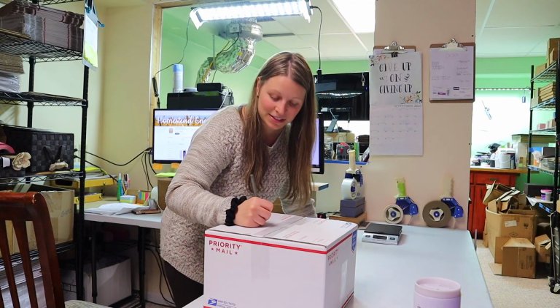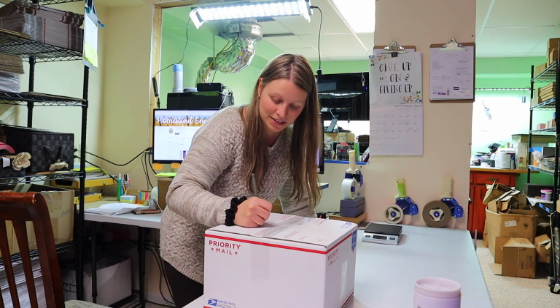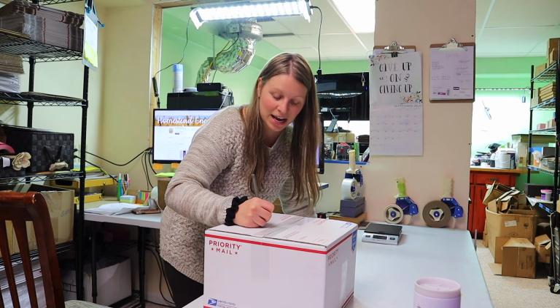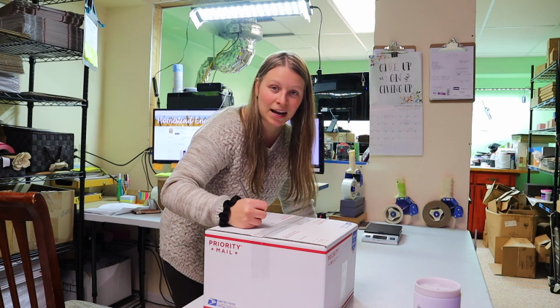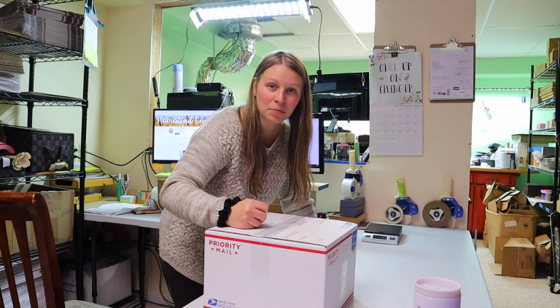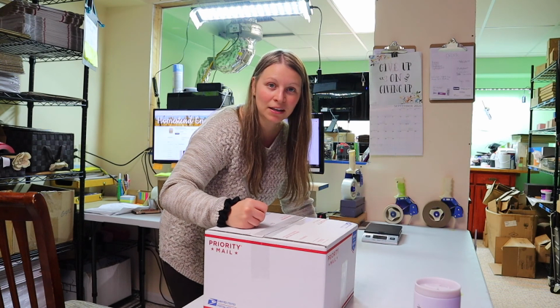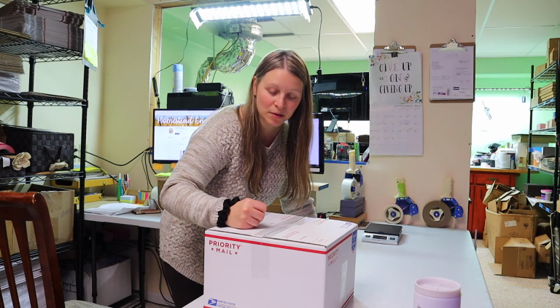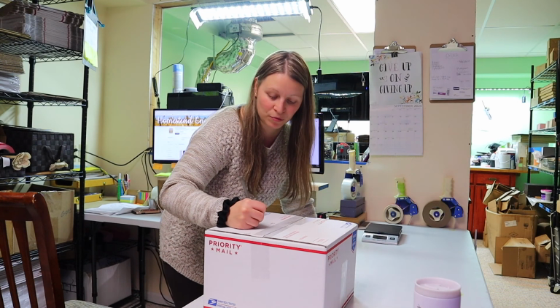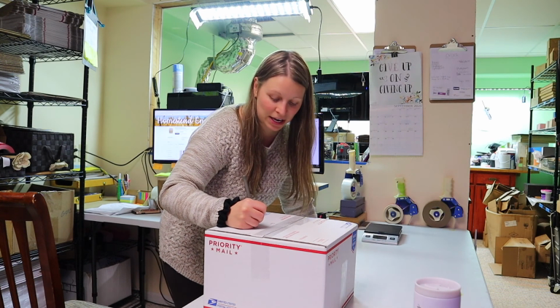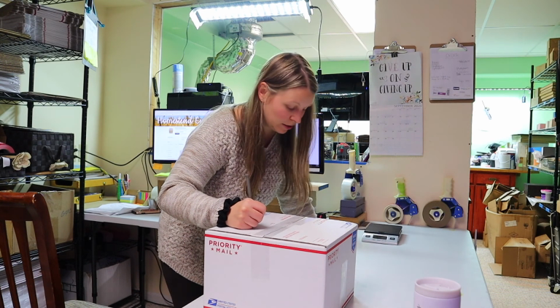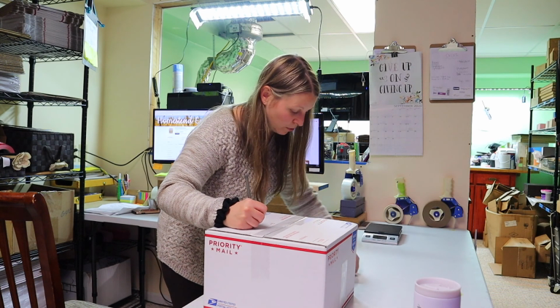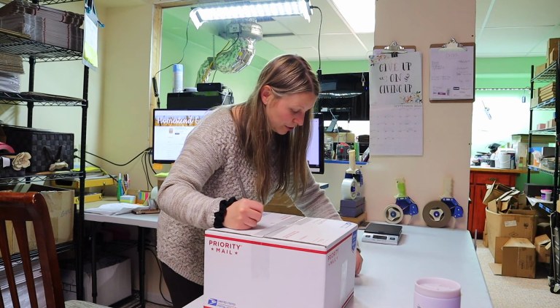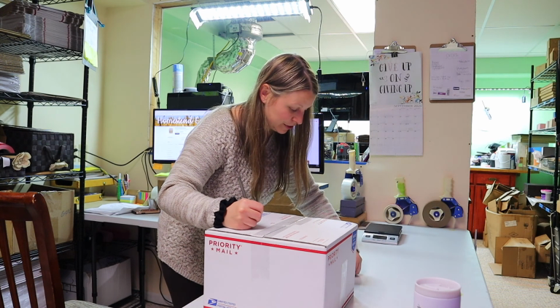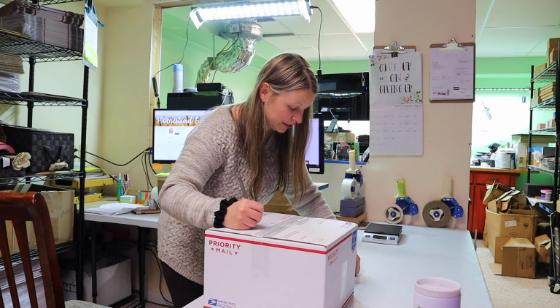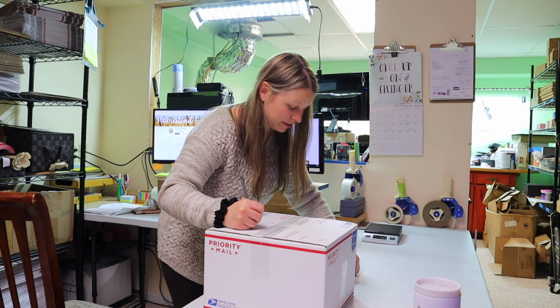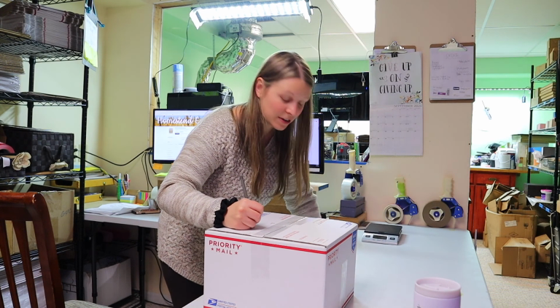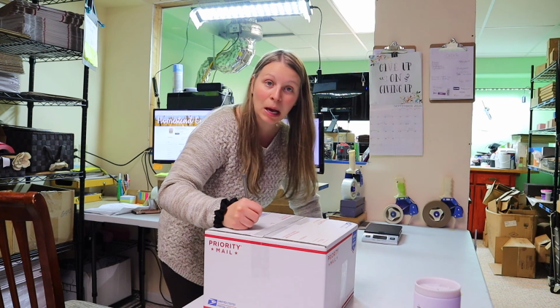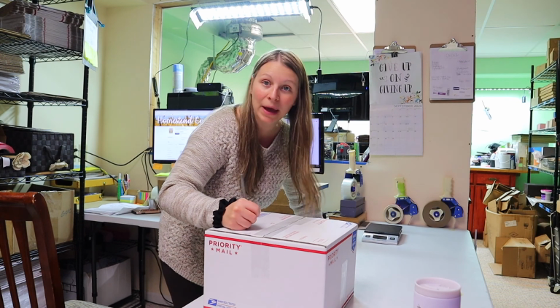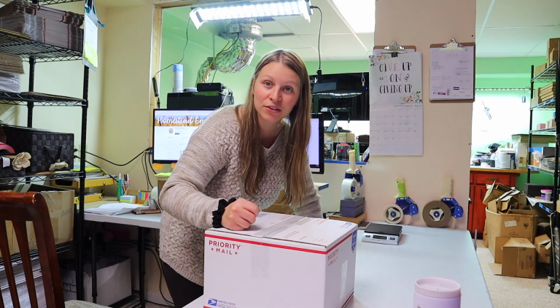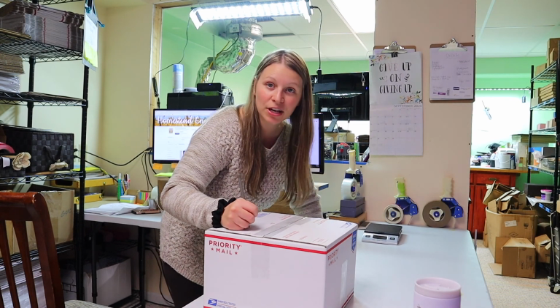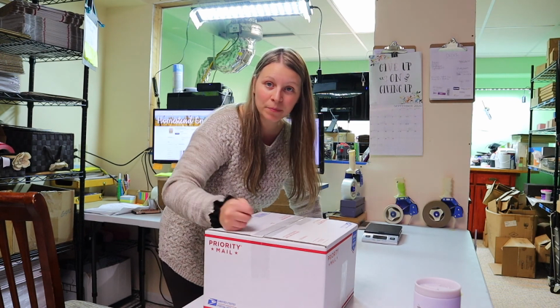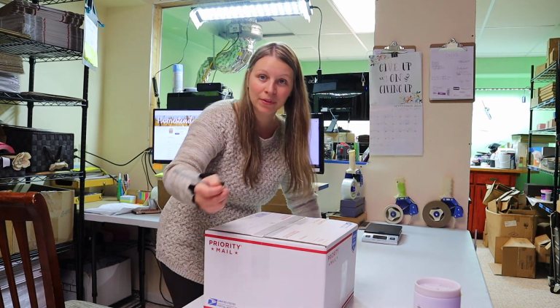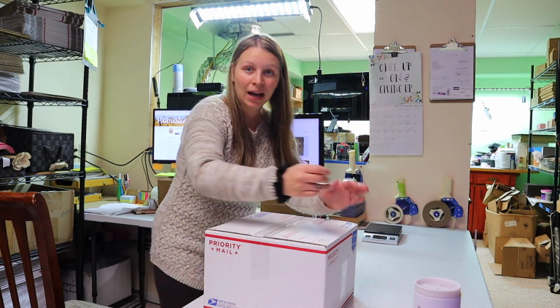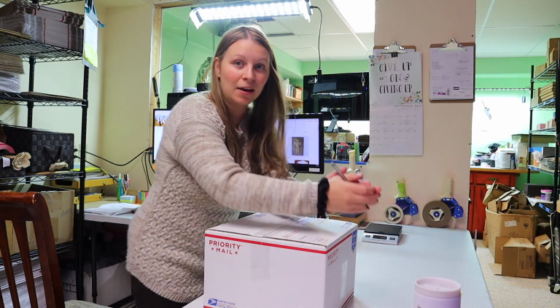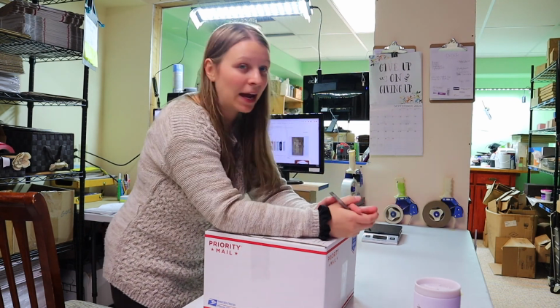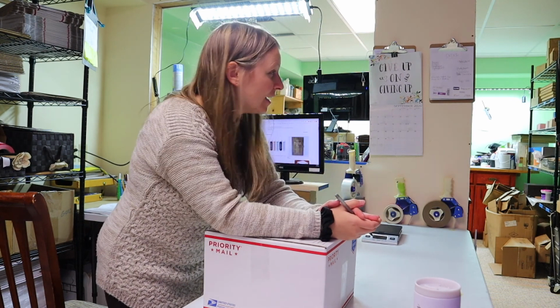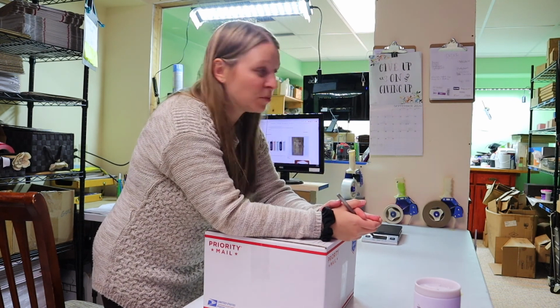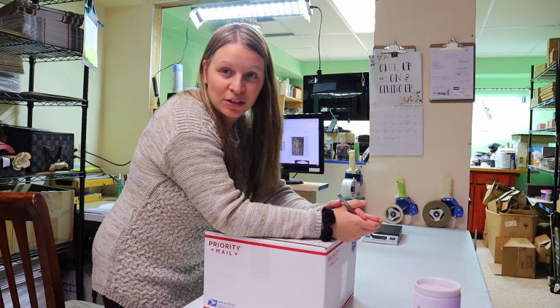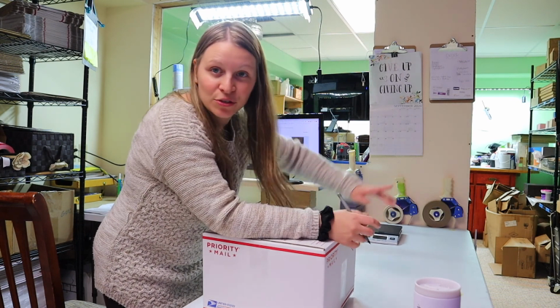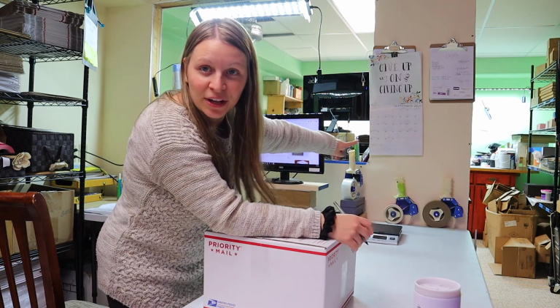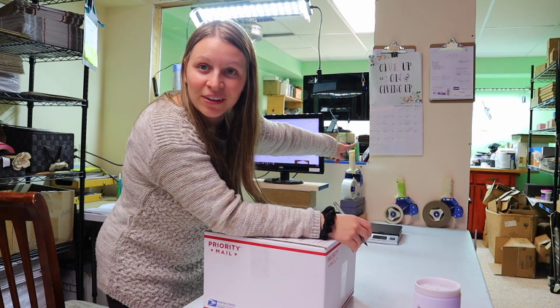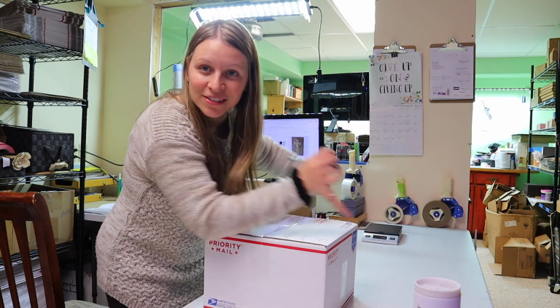Today I am getting some random orders packaged up, and Matt is ready to turn on the lasers.